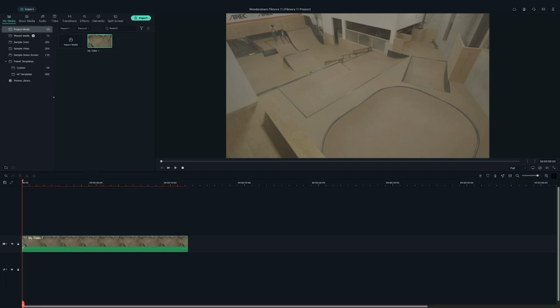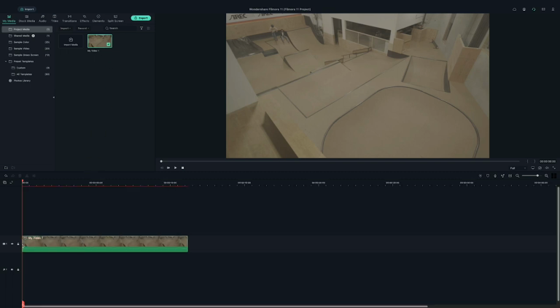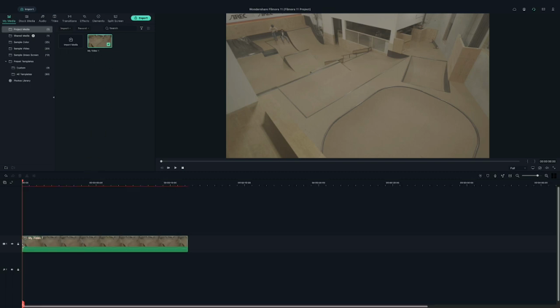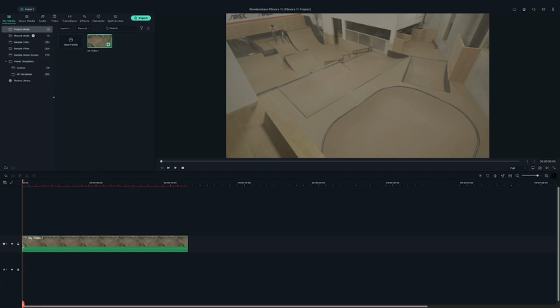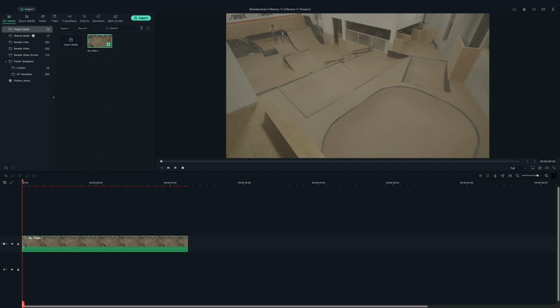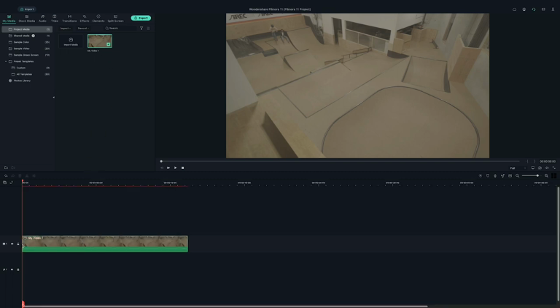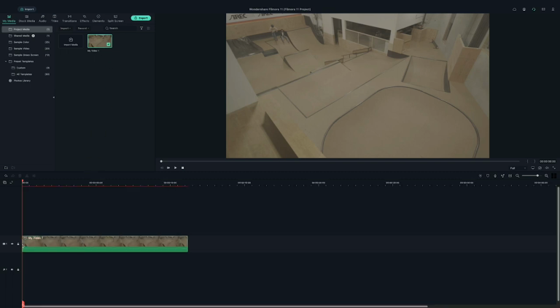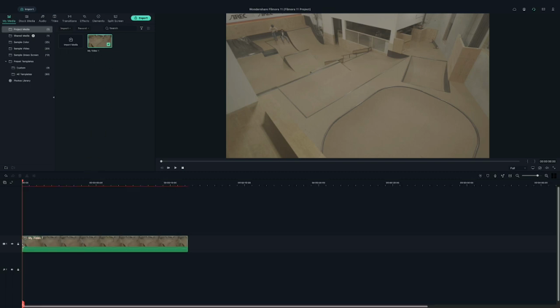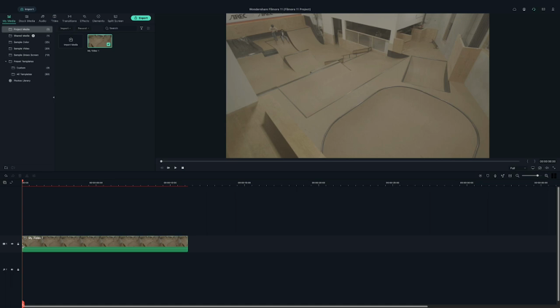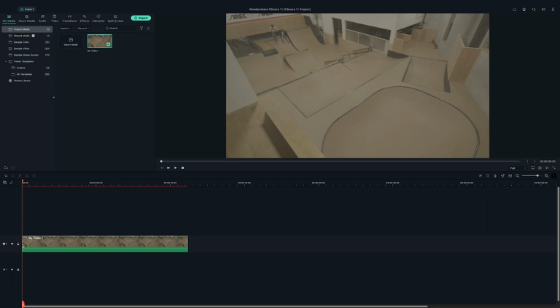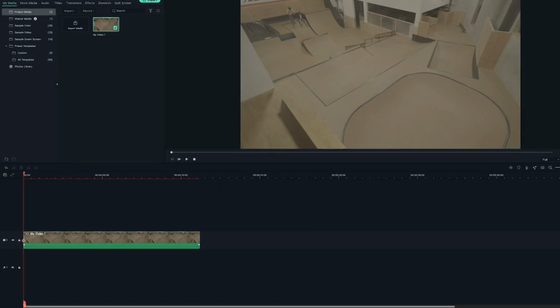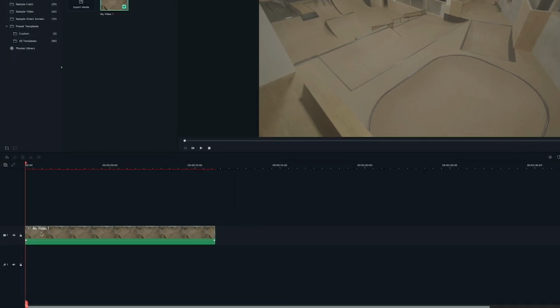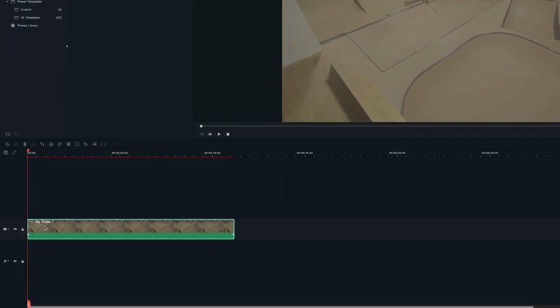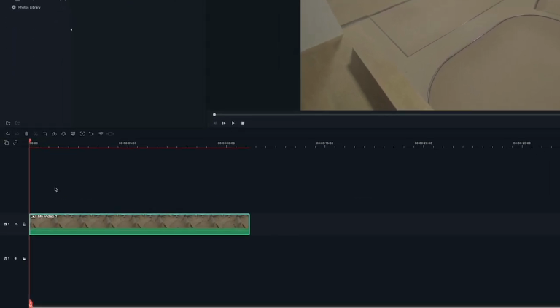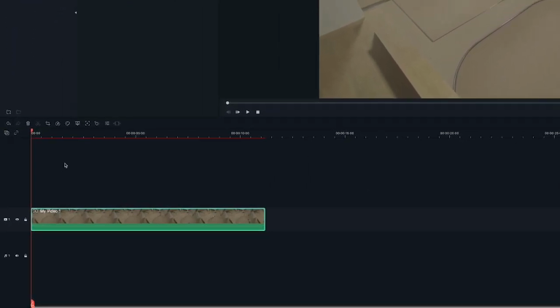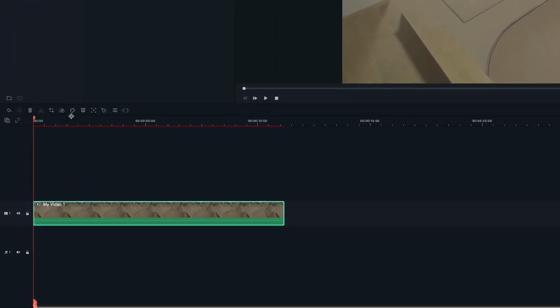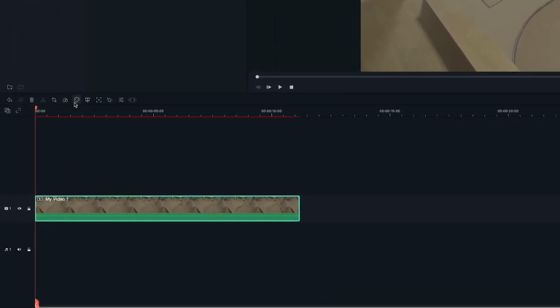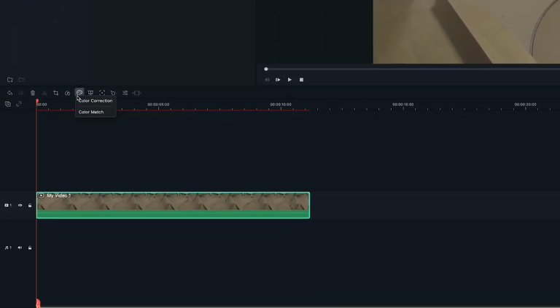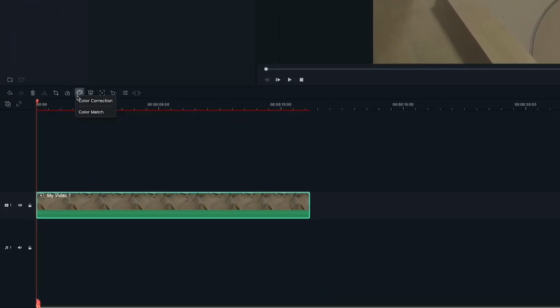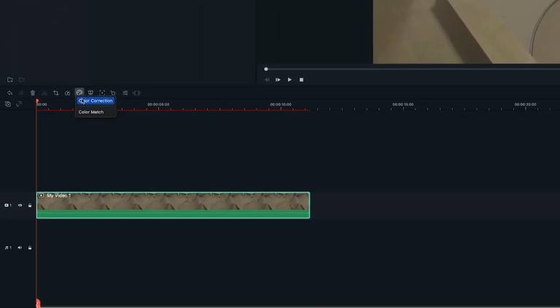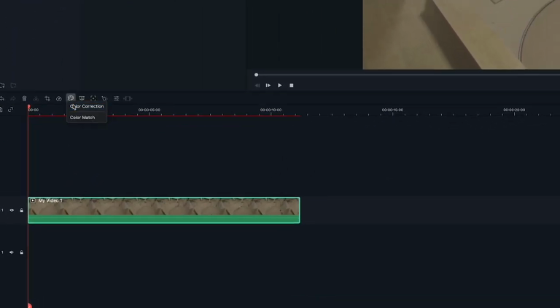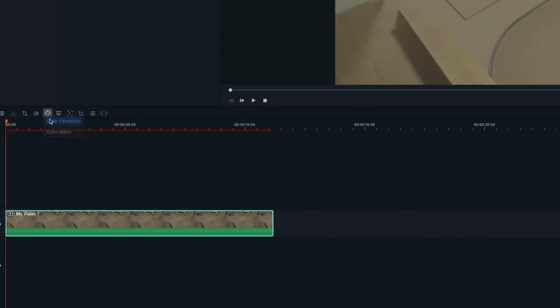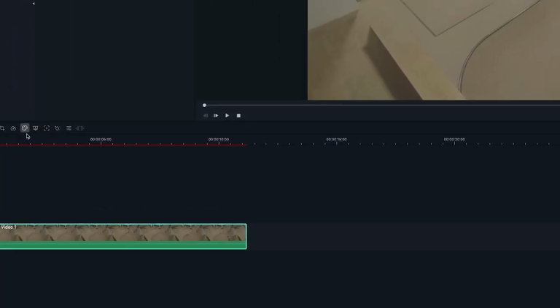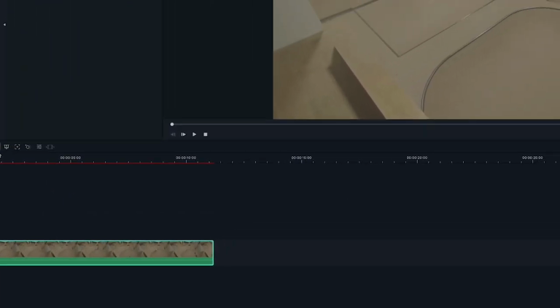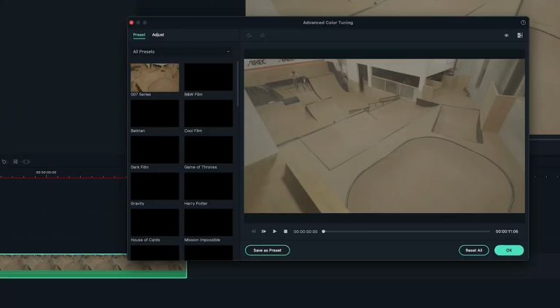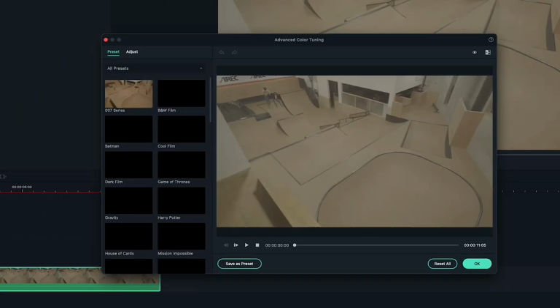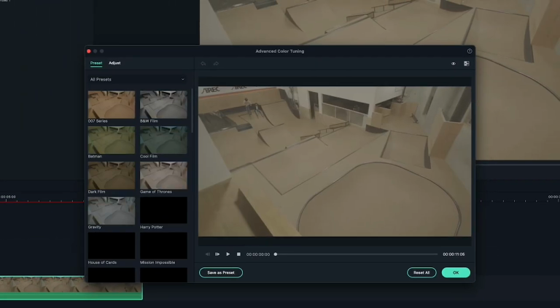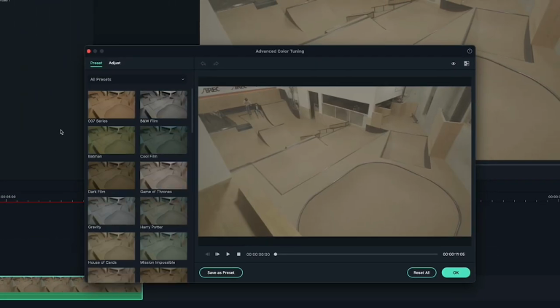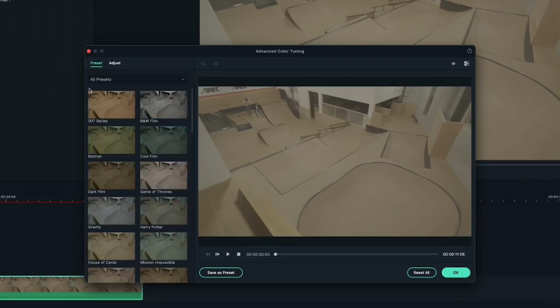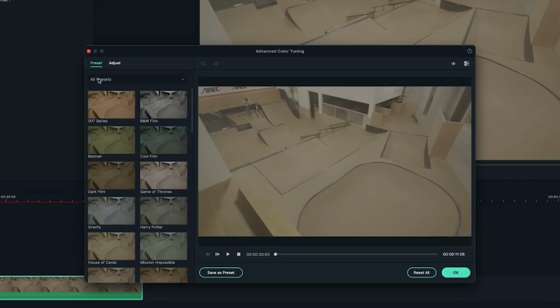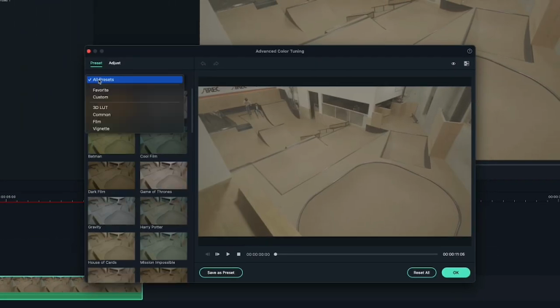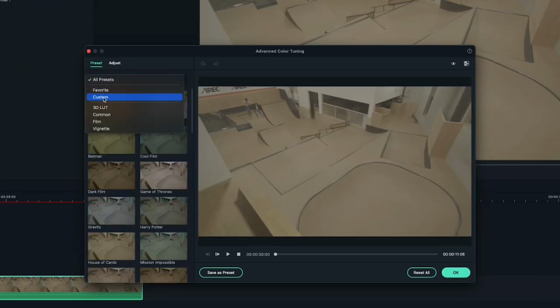Before we start our edit, let's color correct our footage, so when we take the screenshots, the corrected color is already applied.